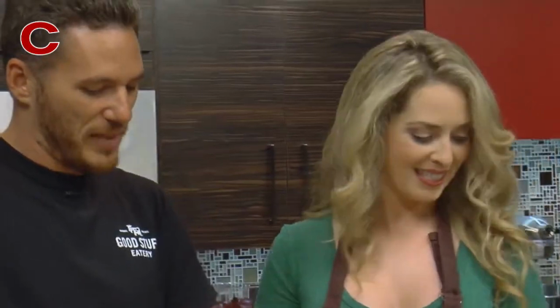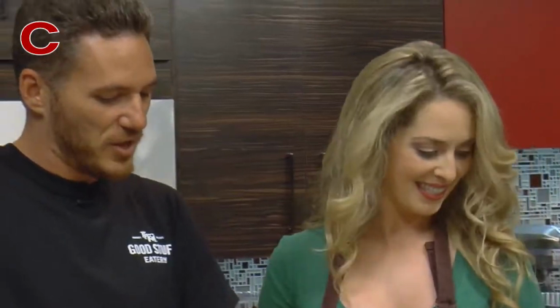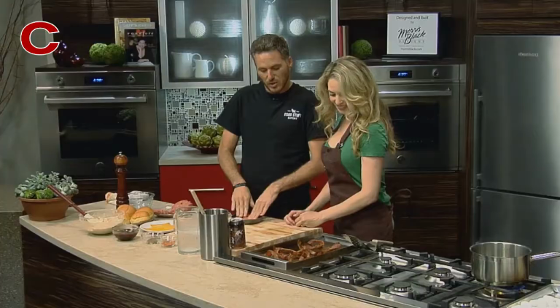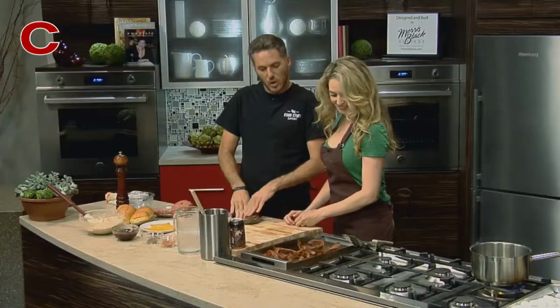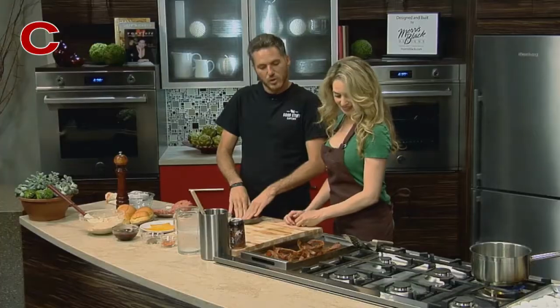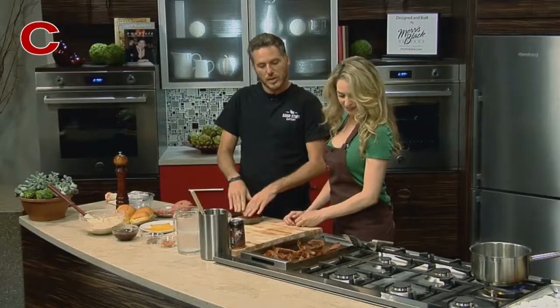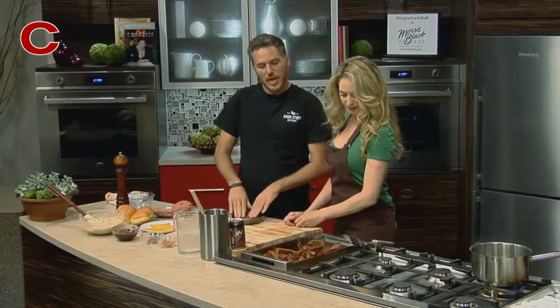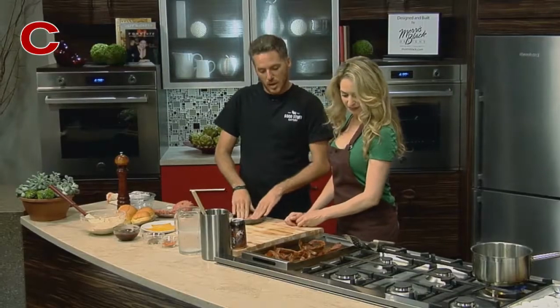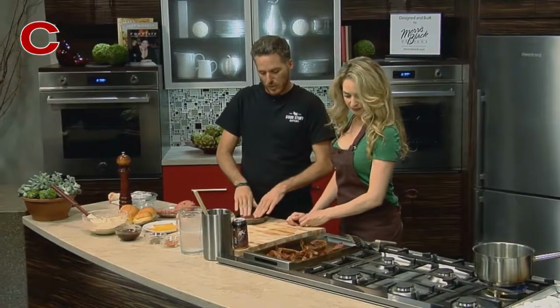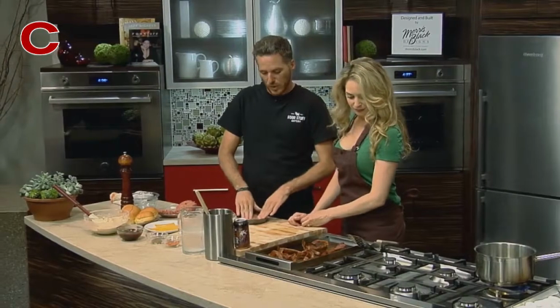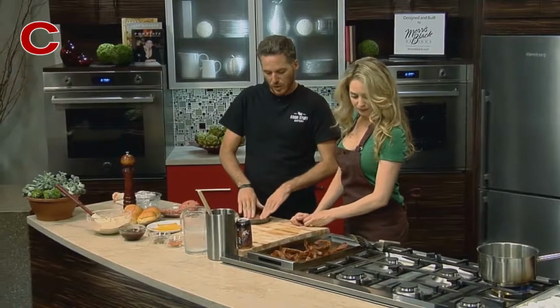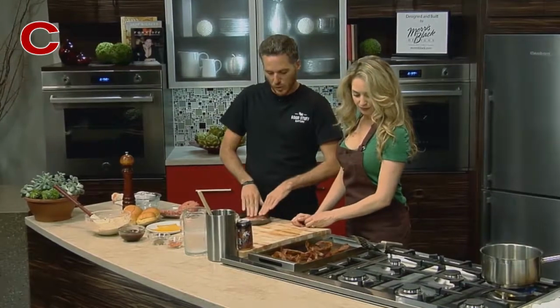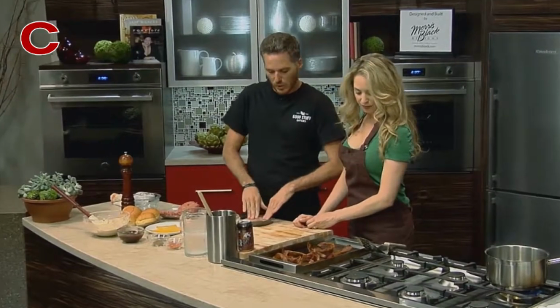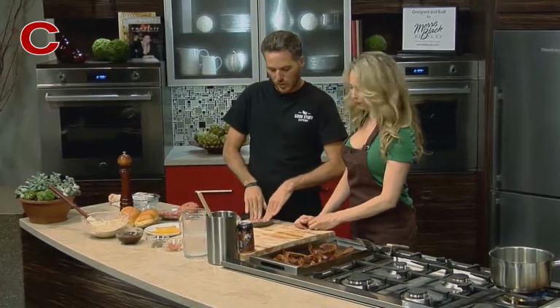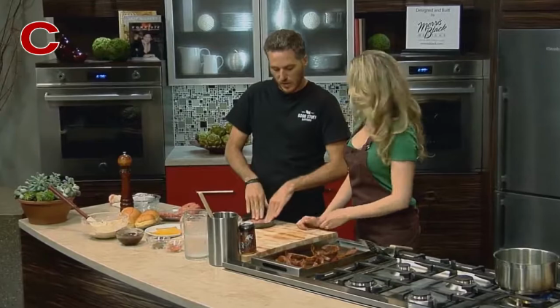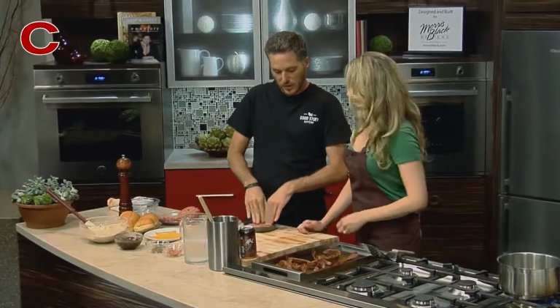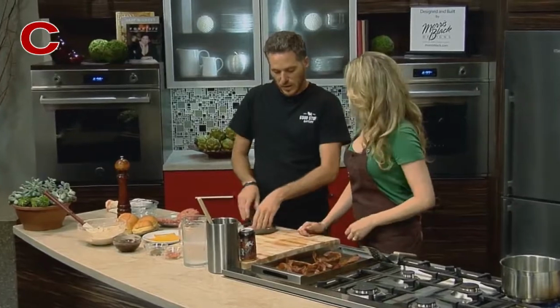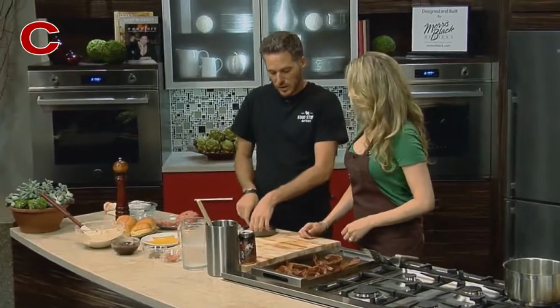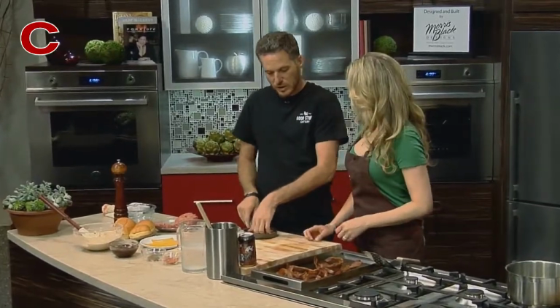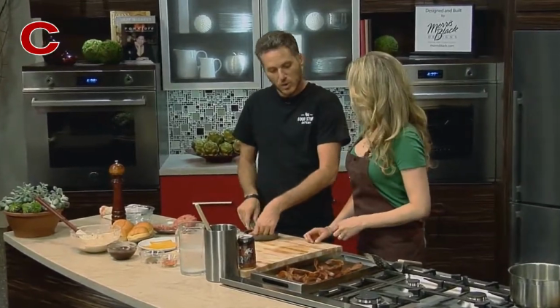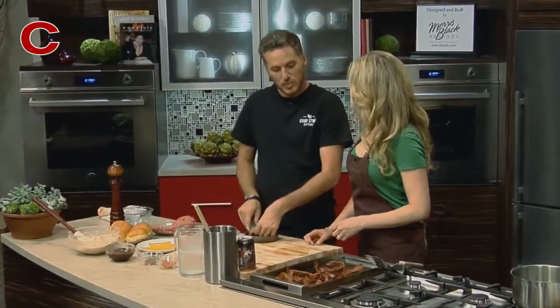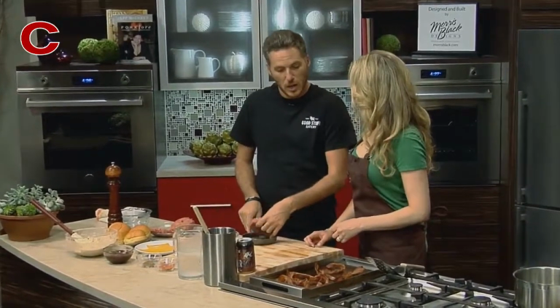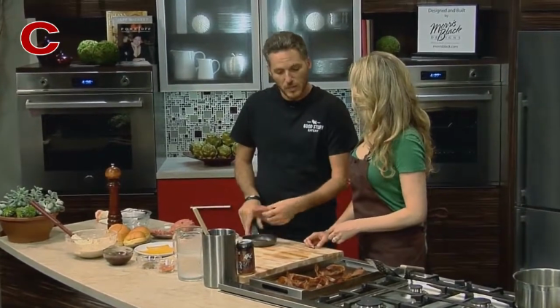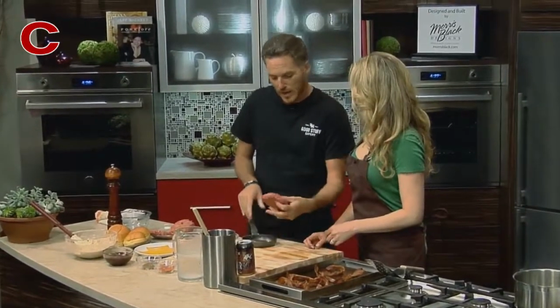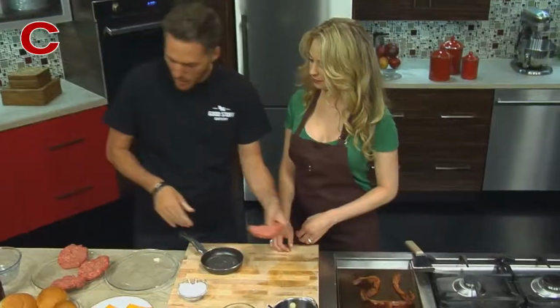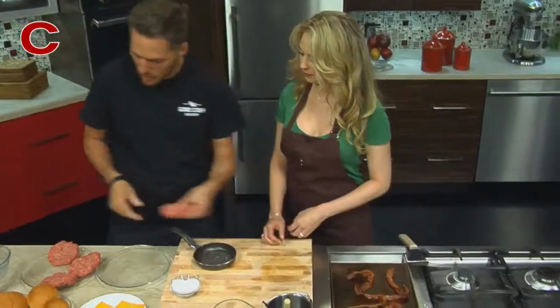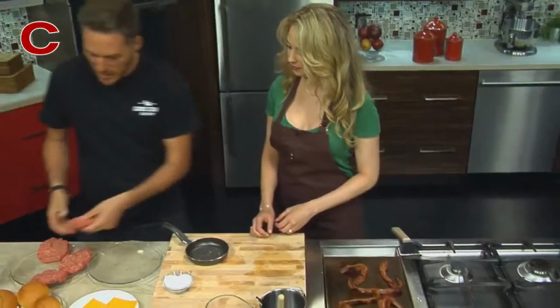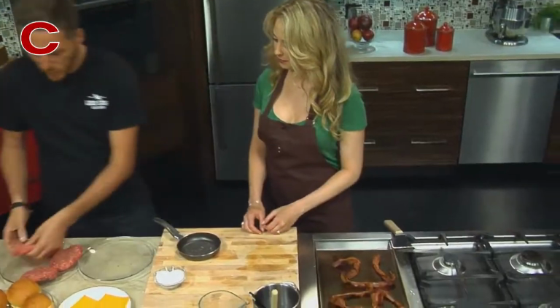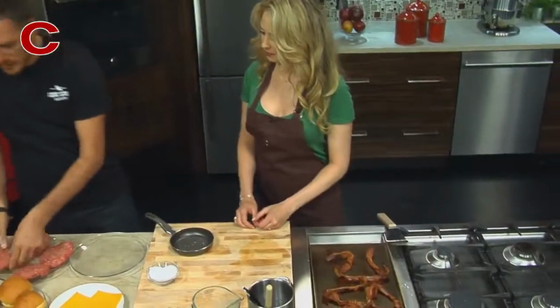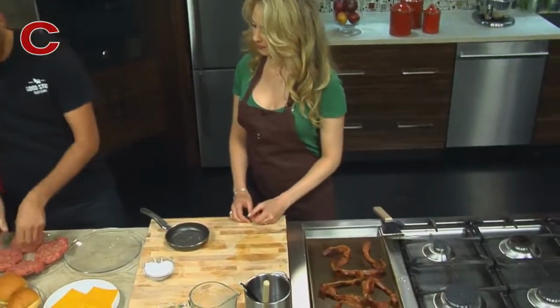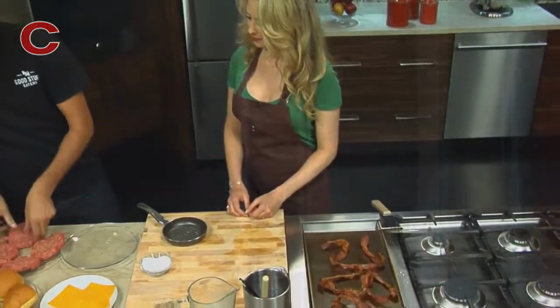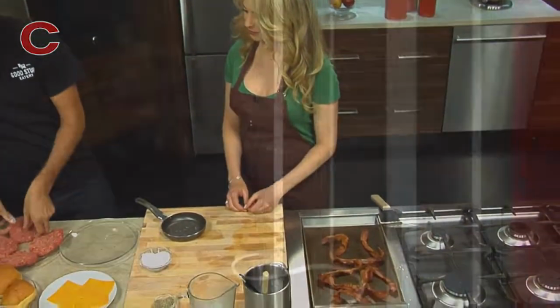So we blanched it in water, took it out and put it on the grill a little bit just to crisp it up, and now we're just kind of reheating it.